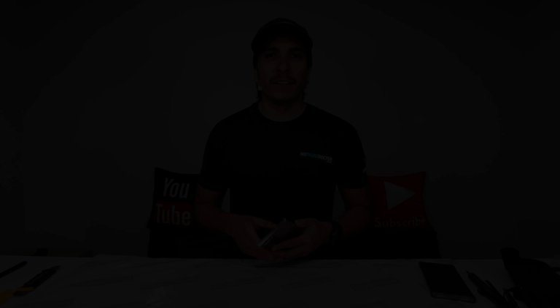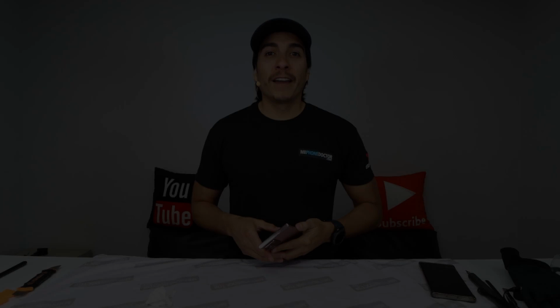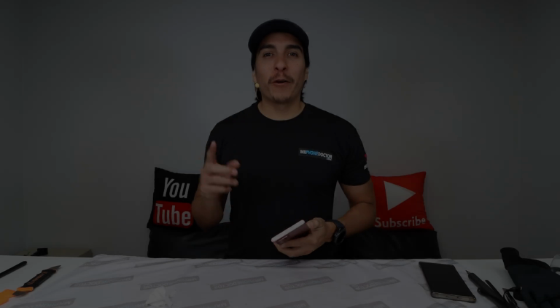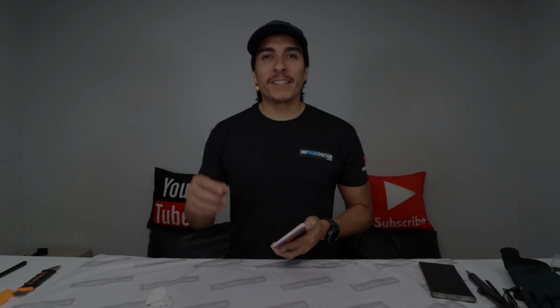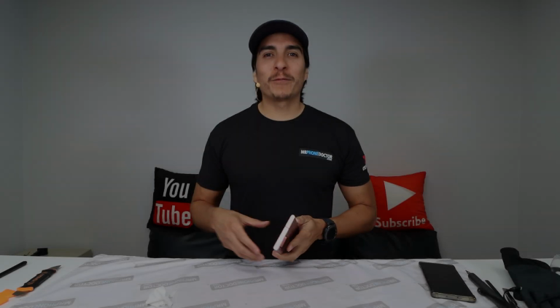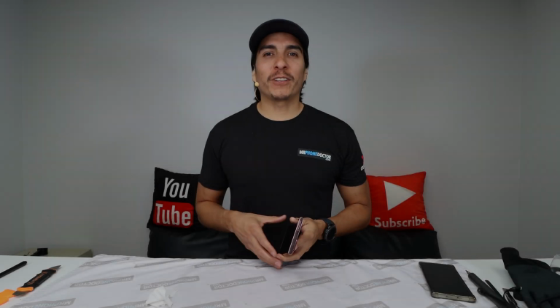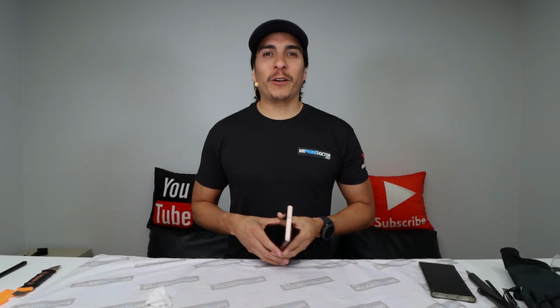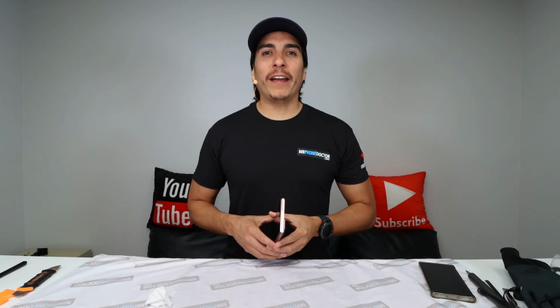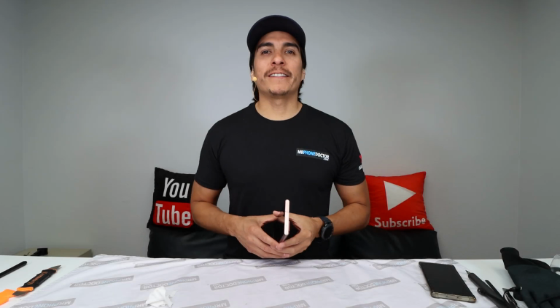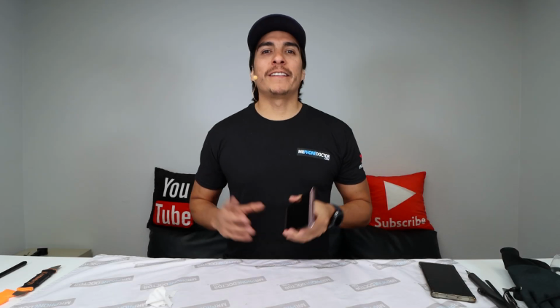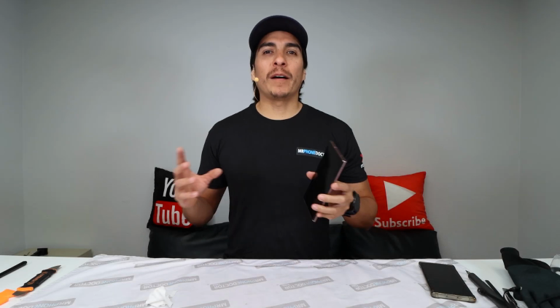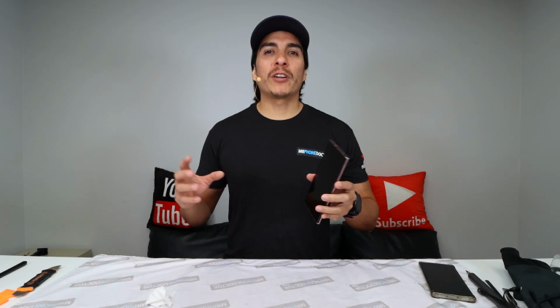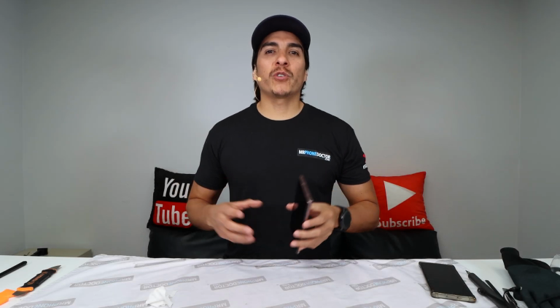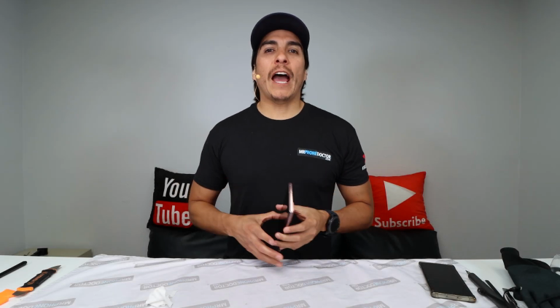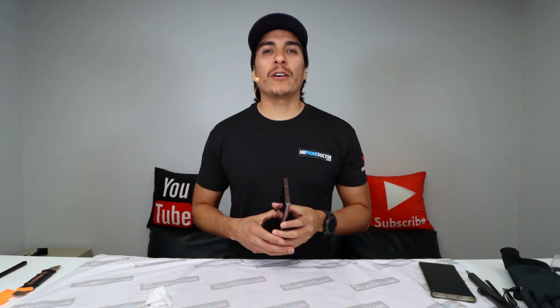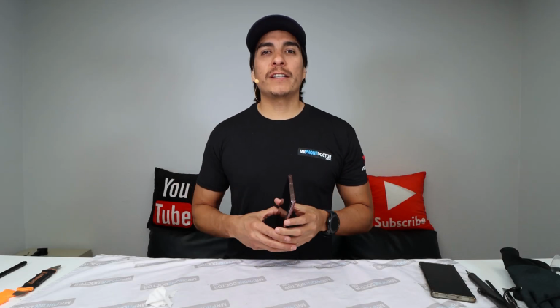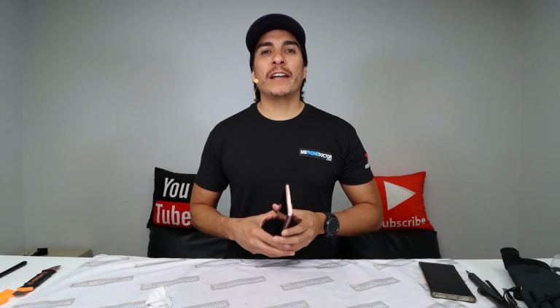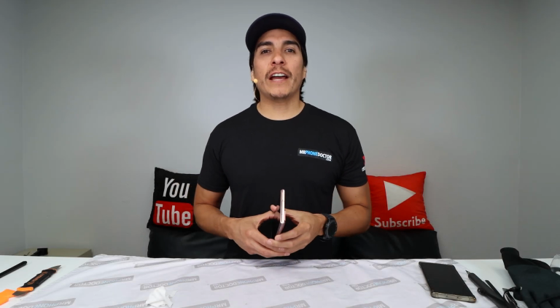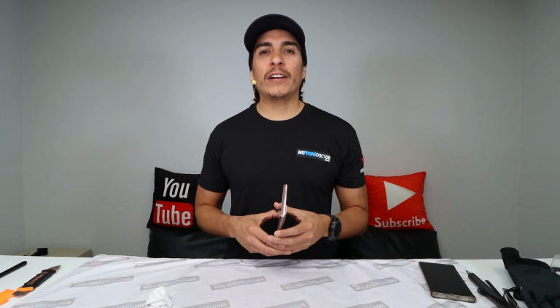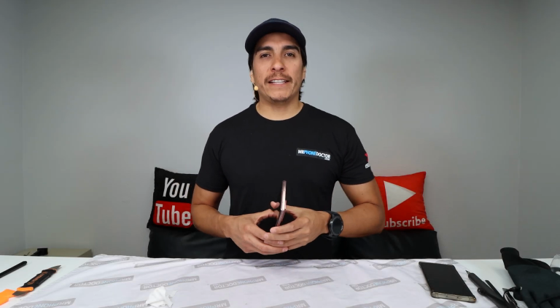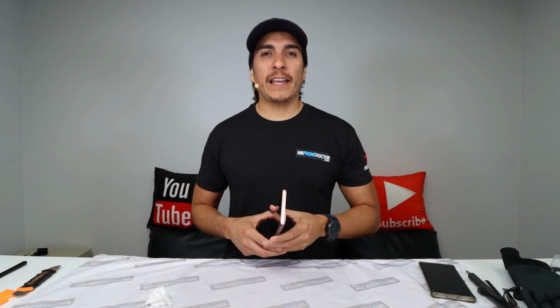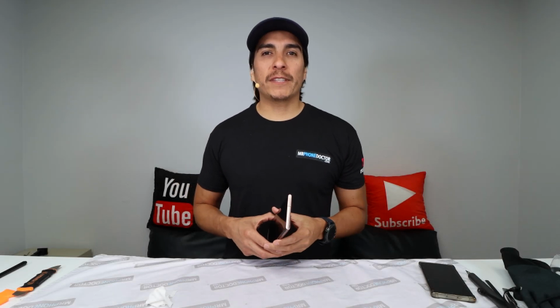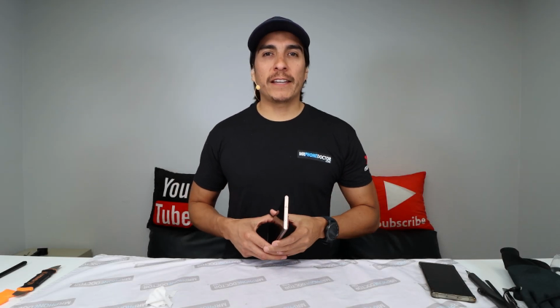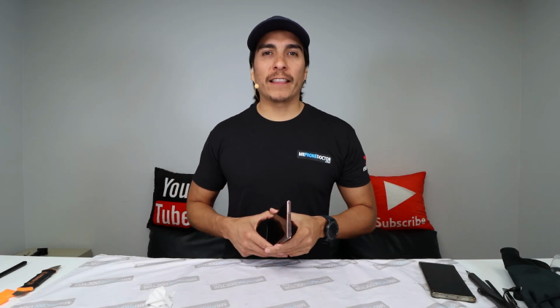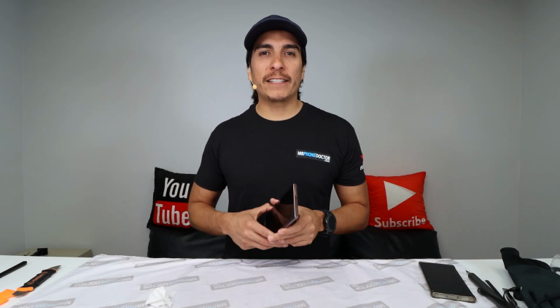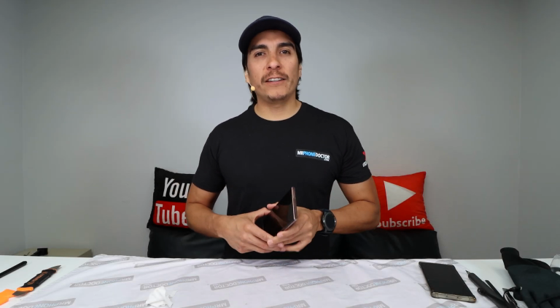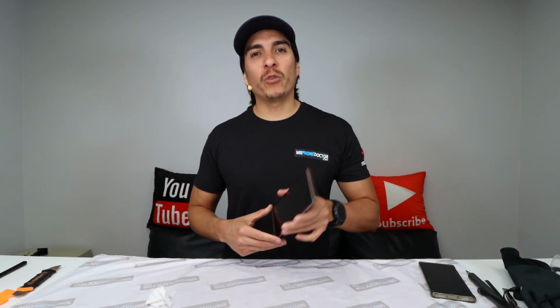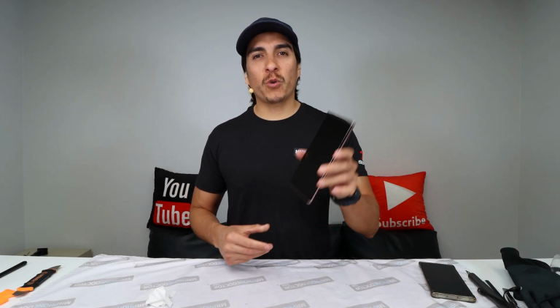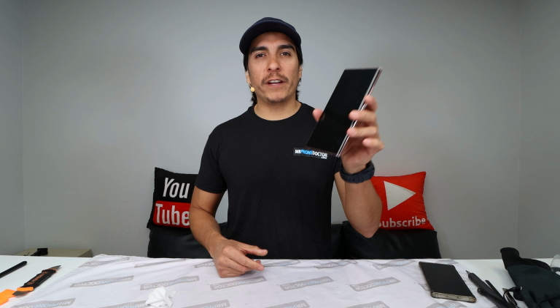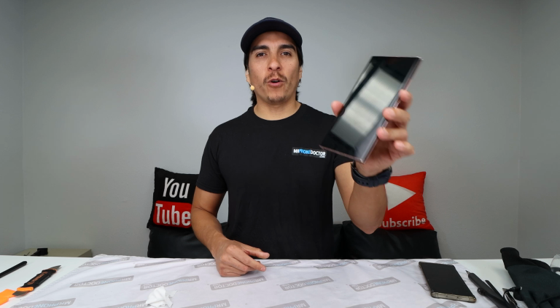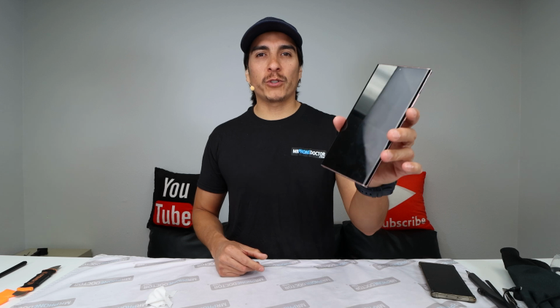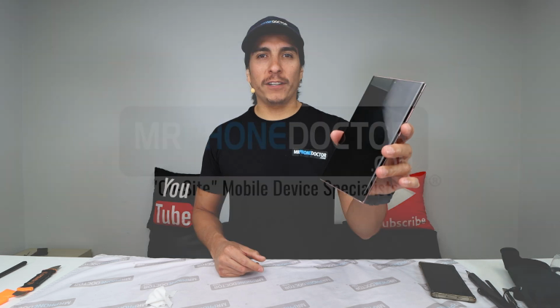Hey, what's up — don't click away. Today I'm going to show you how to tear down a Samsung Galaxy Note 20 Ultra.